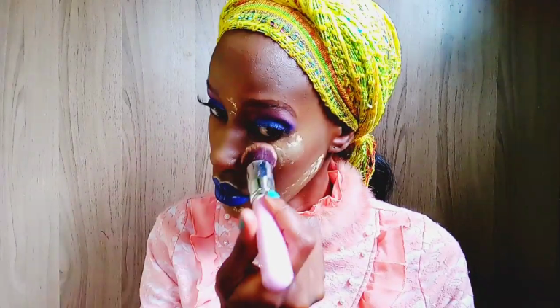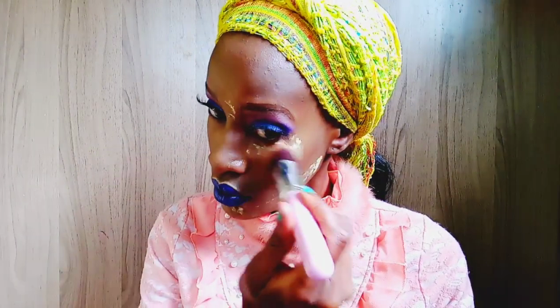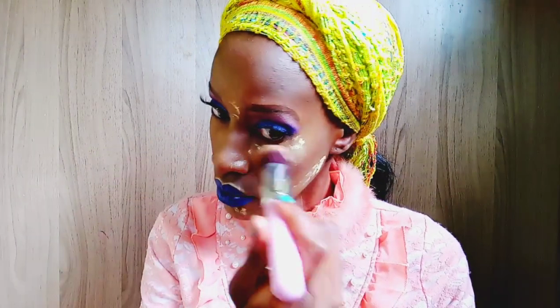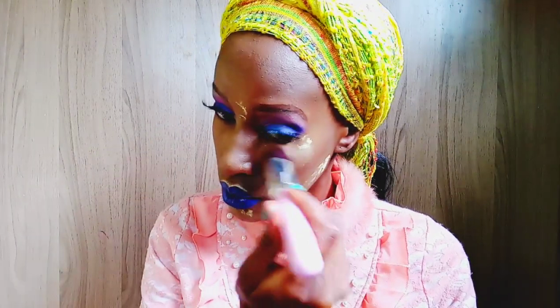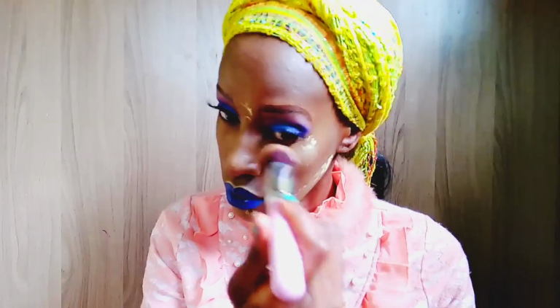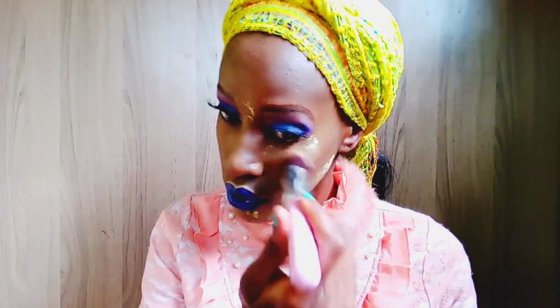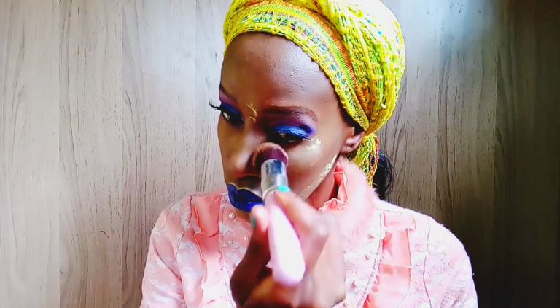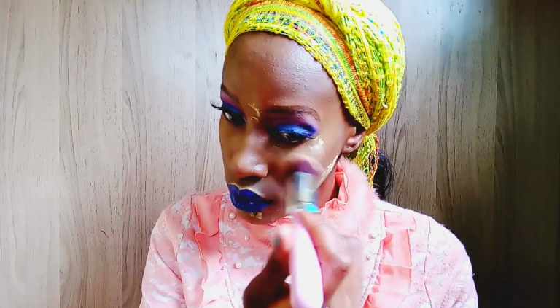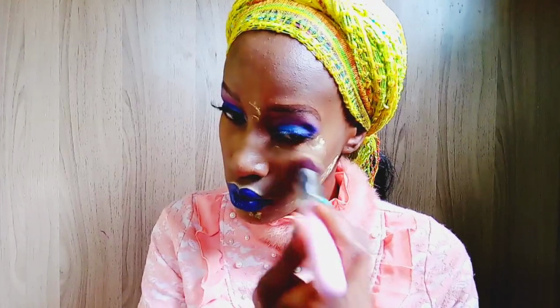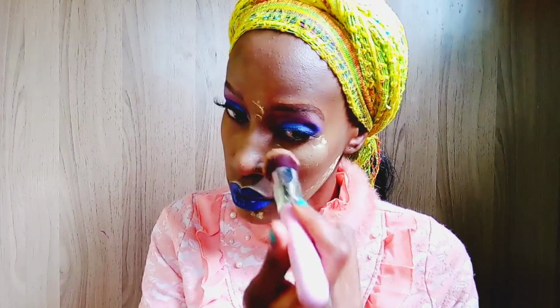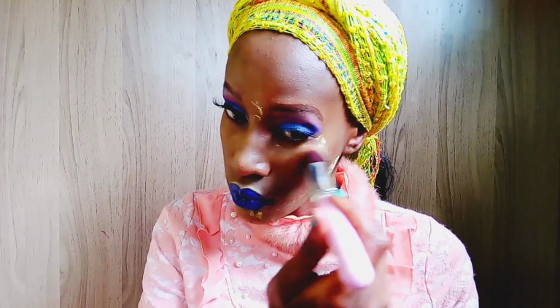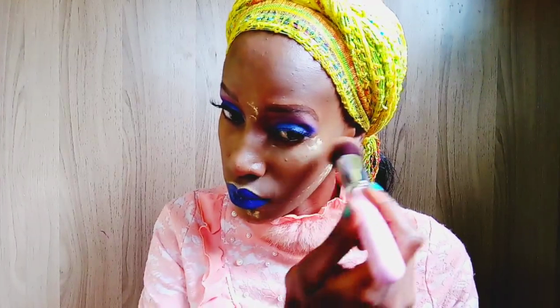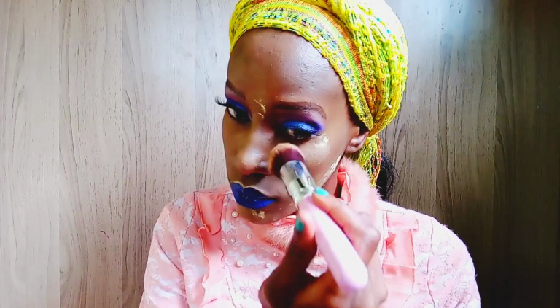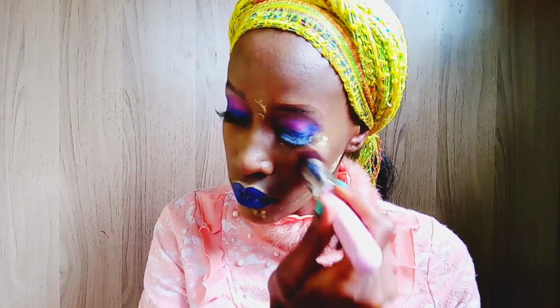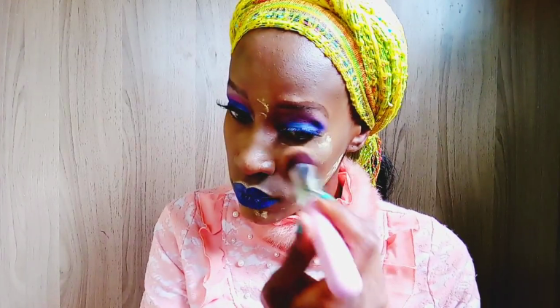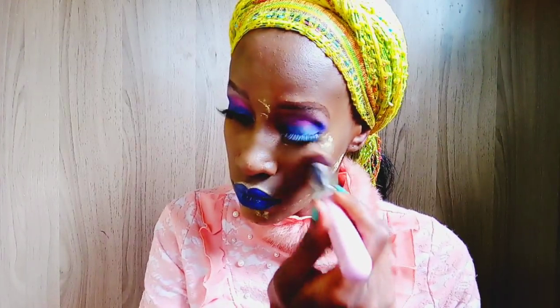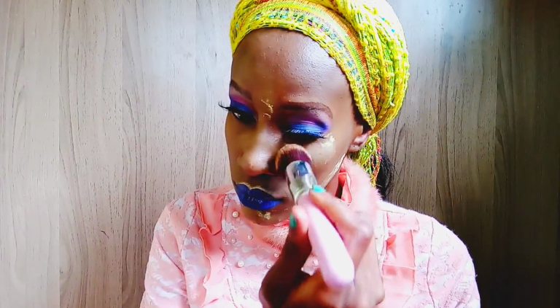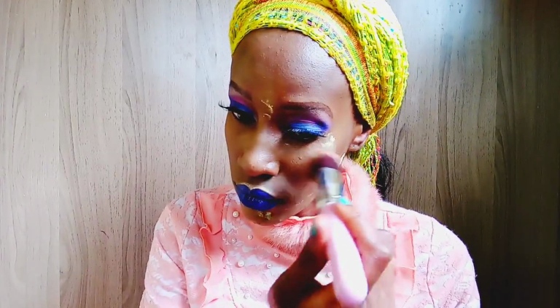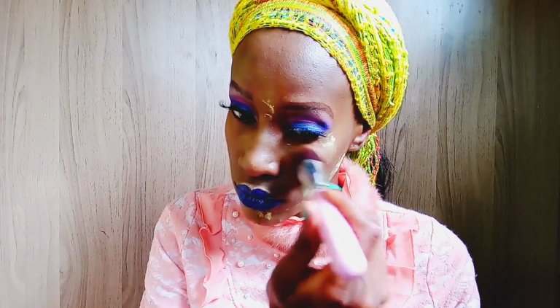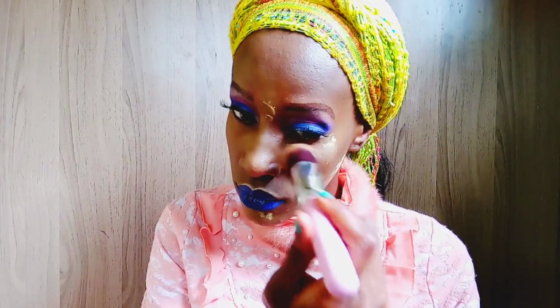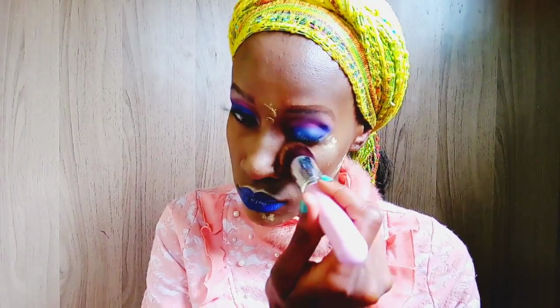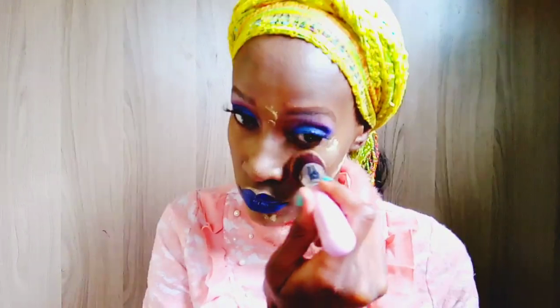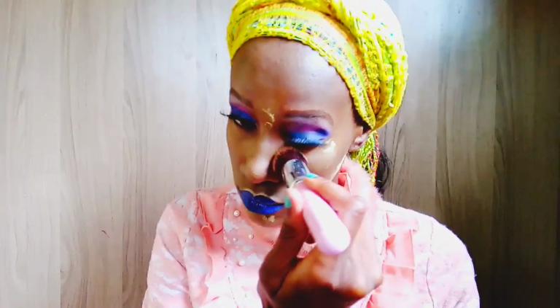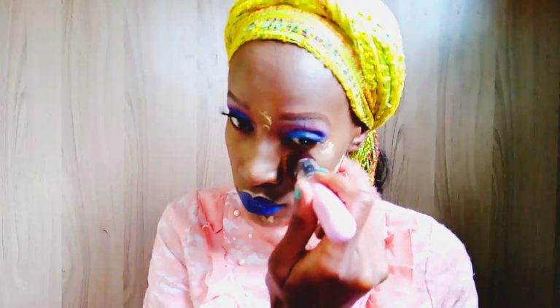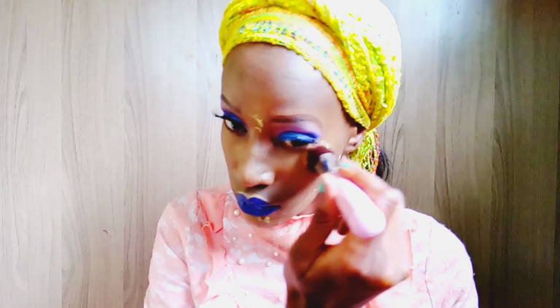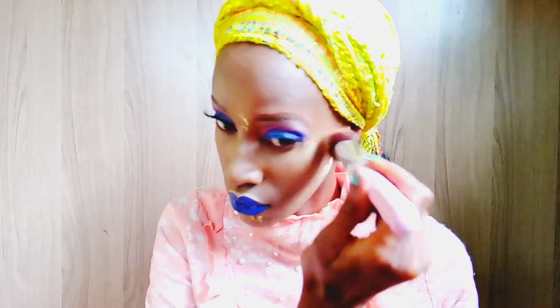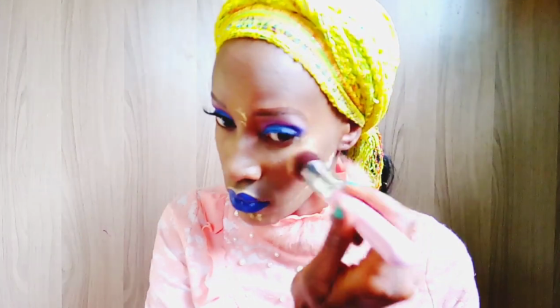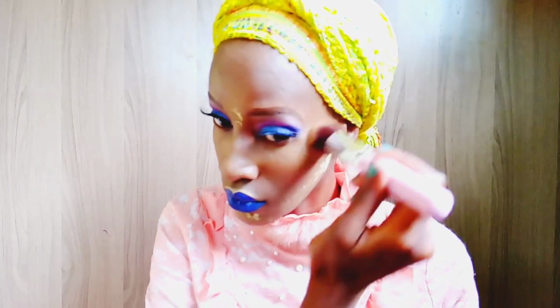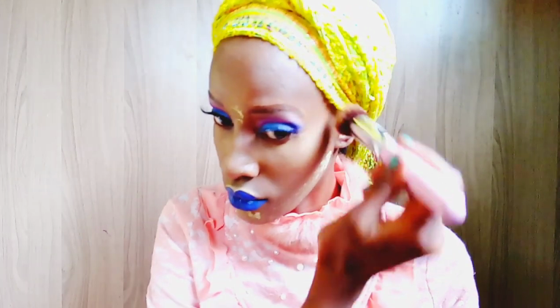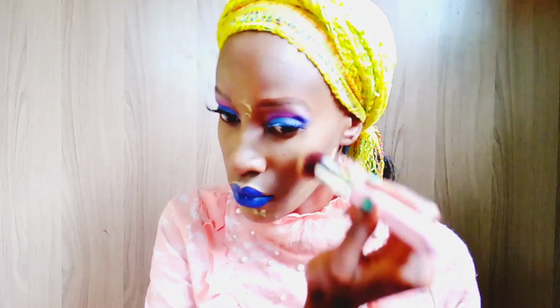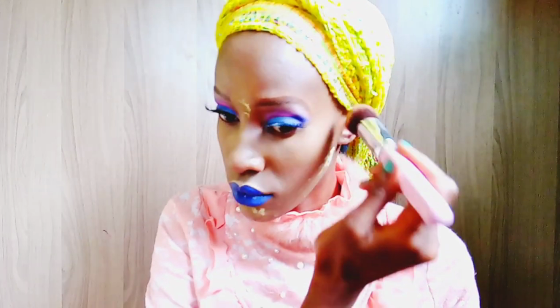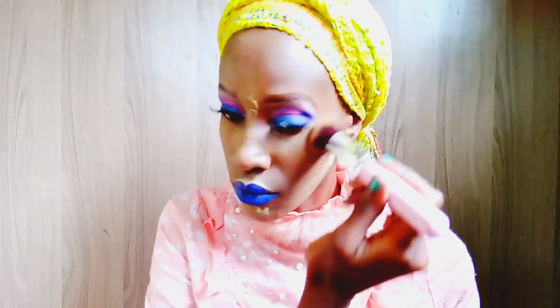Make sure to get rid of all the setting powder that you applied on your face — I'm just using a brush to do that.